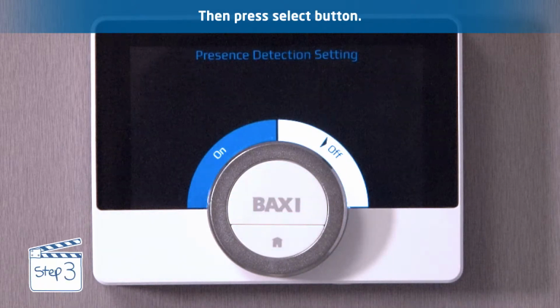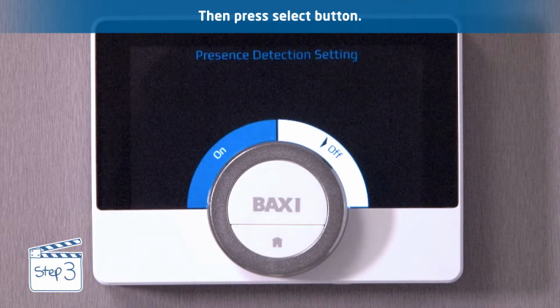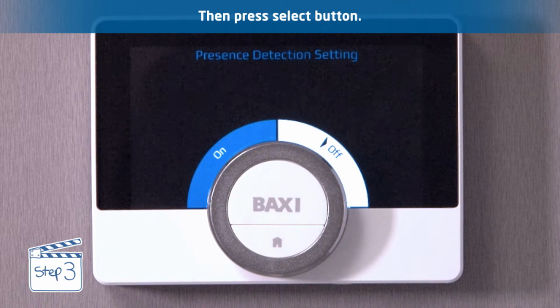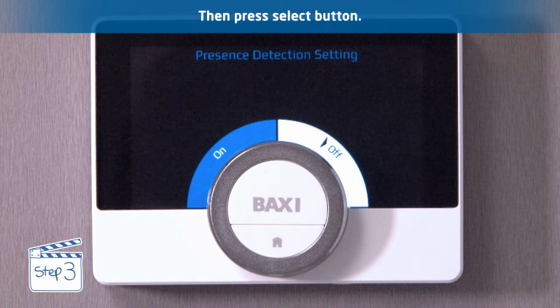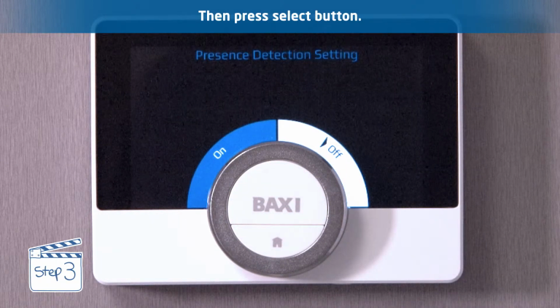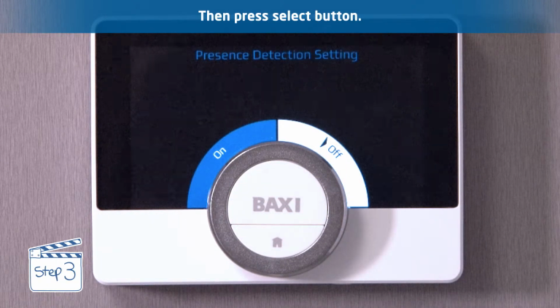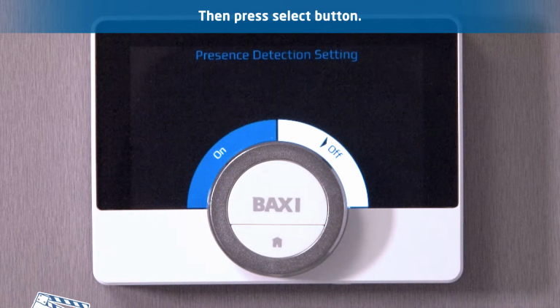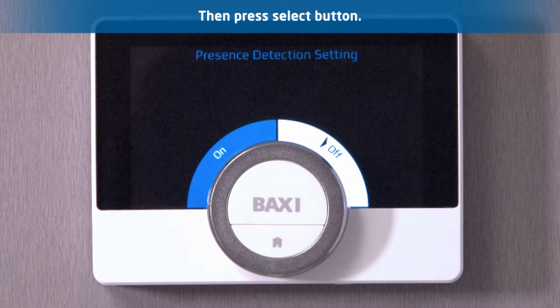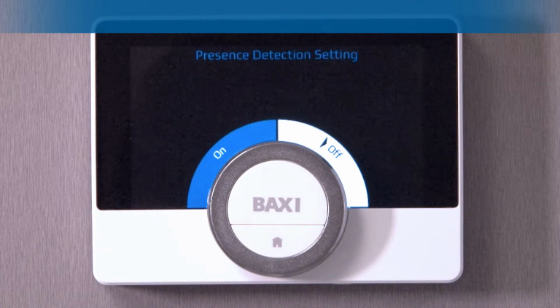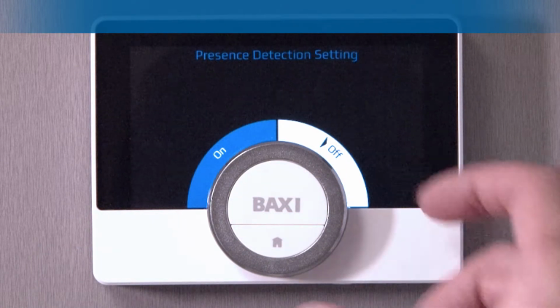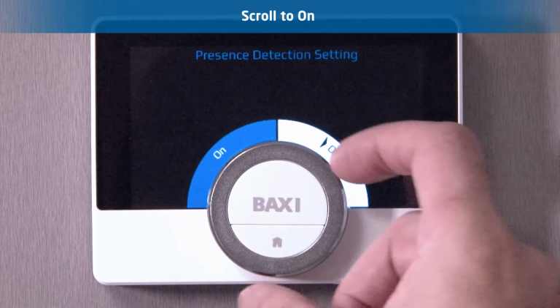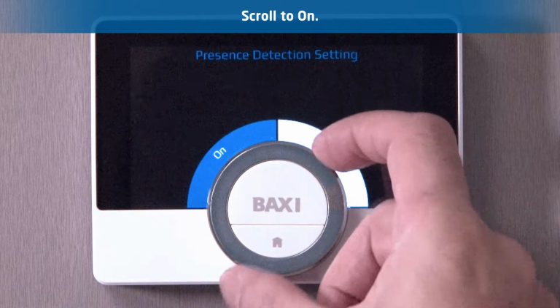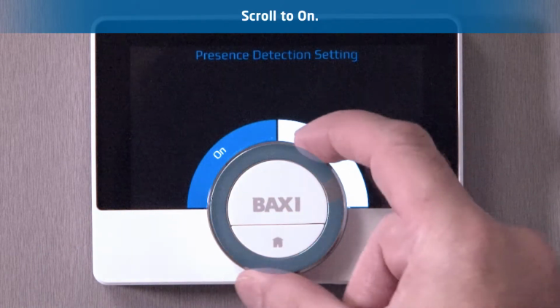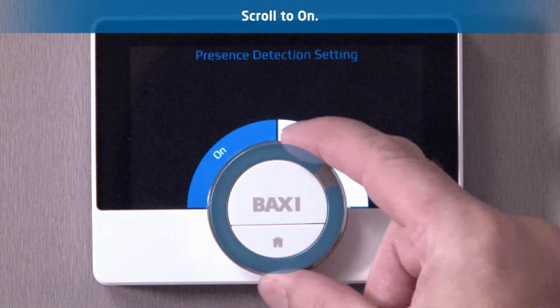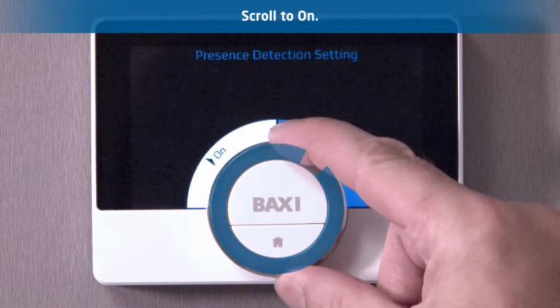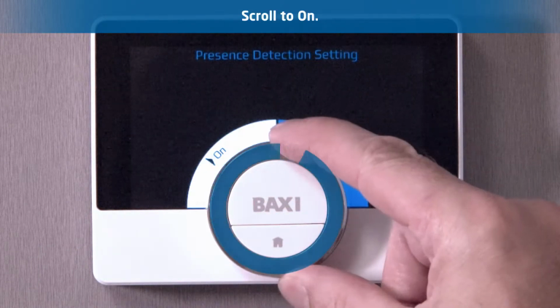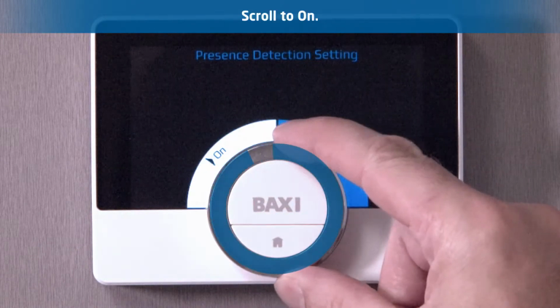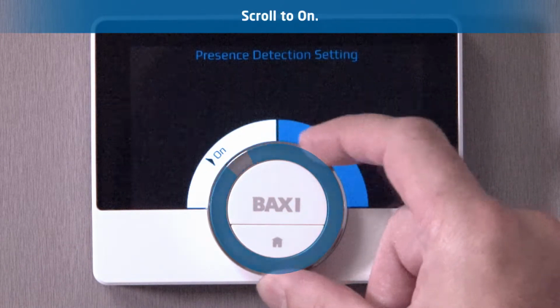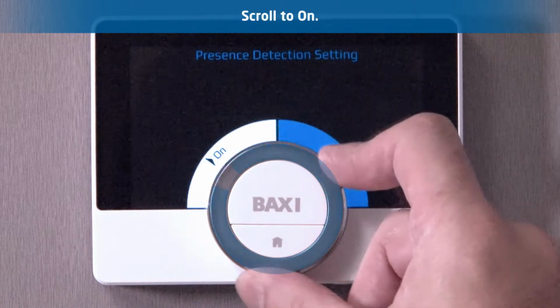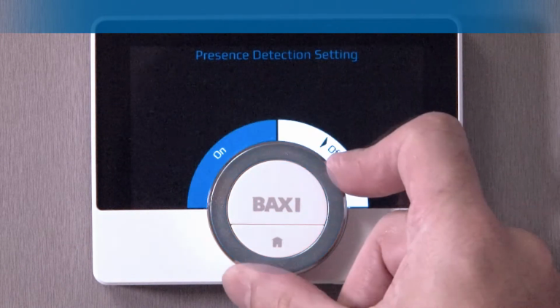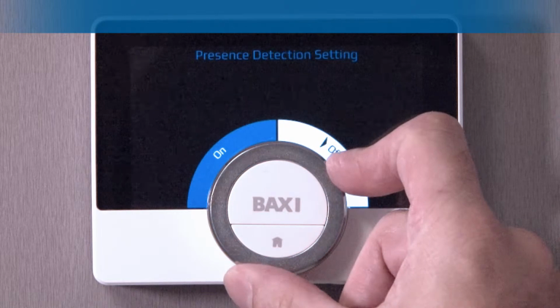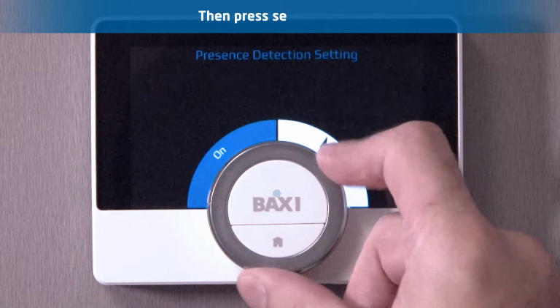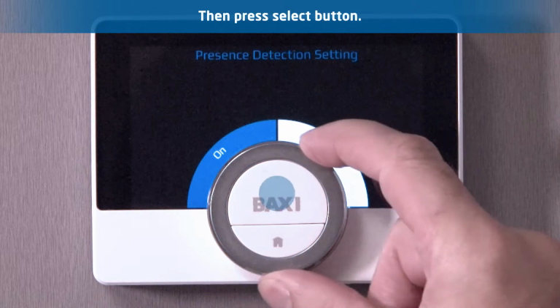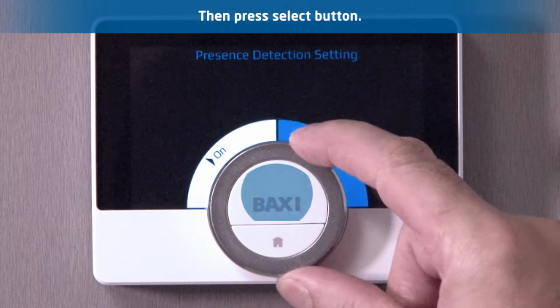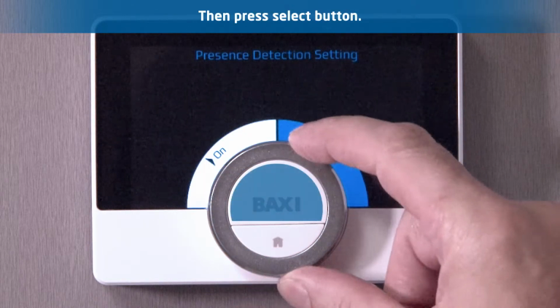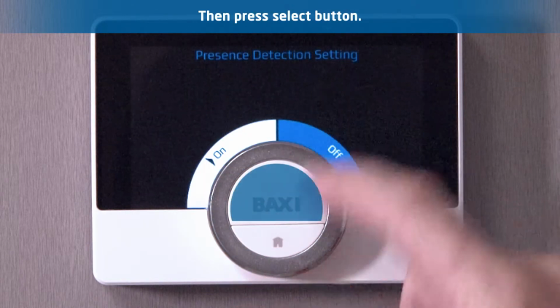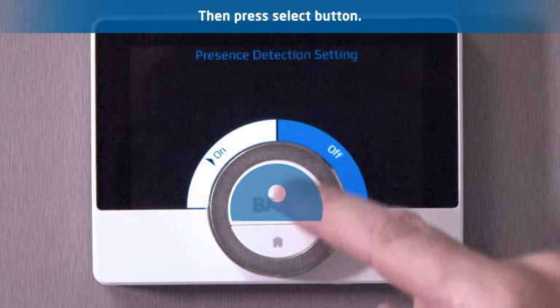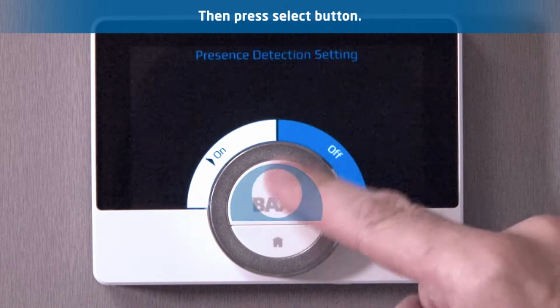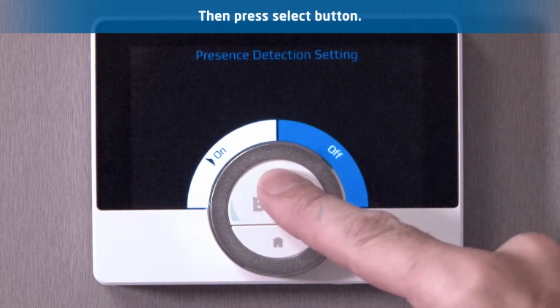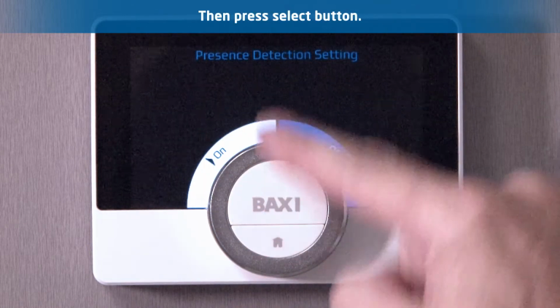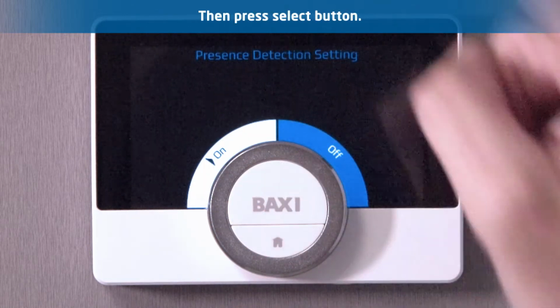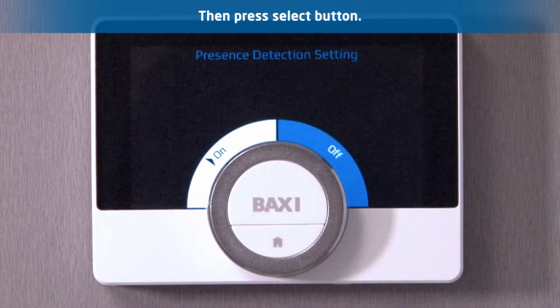Step 3. Whilst in the presence detection settings scroll to on, then press select to enable the presence detection feature.